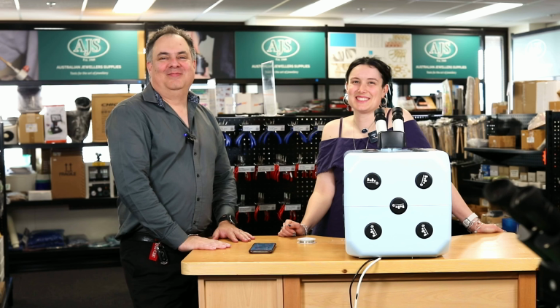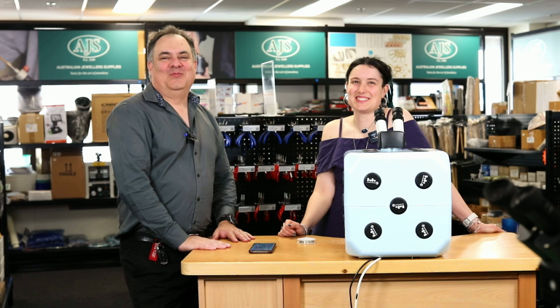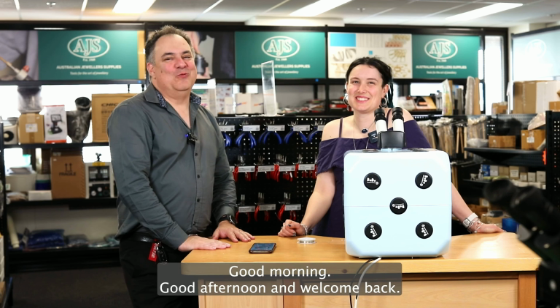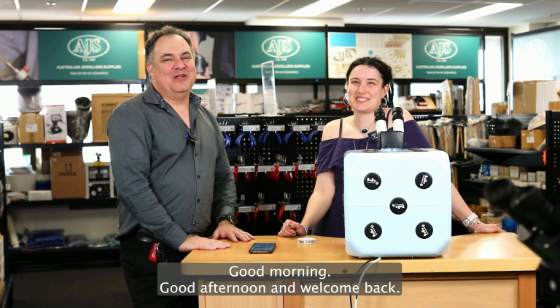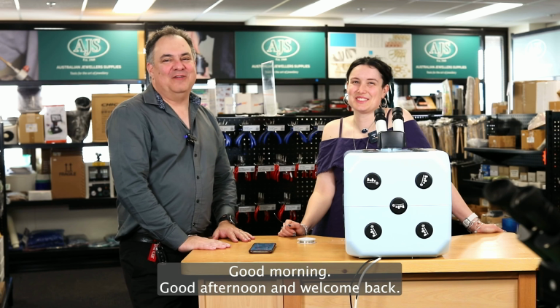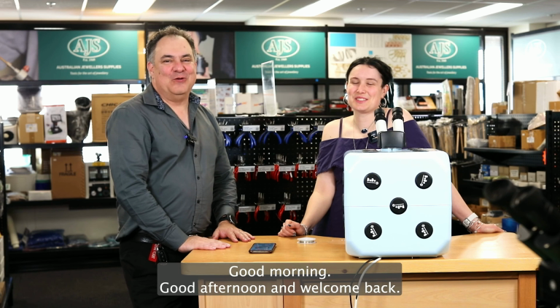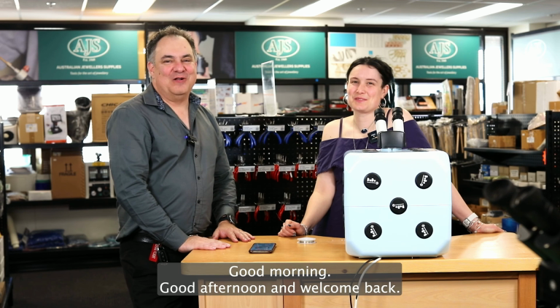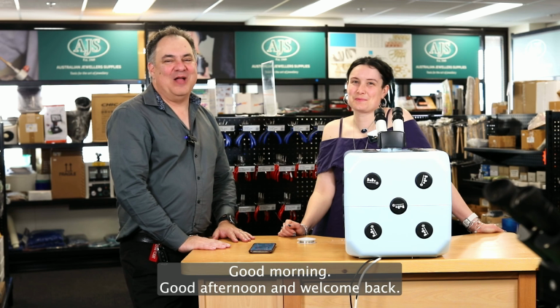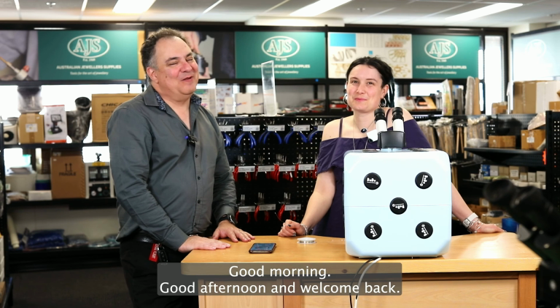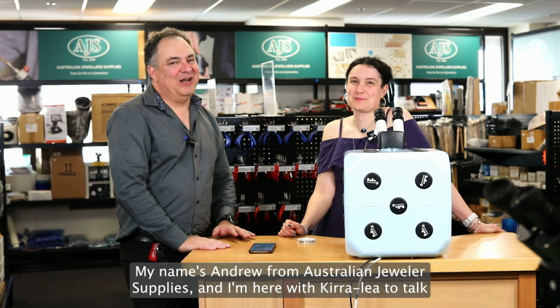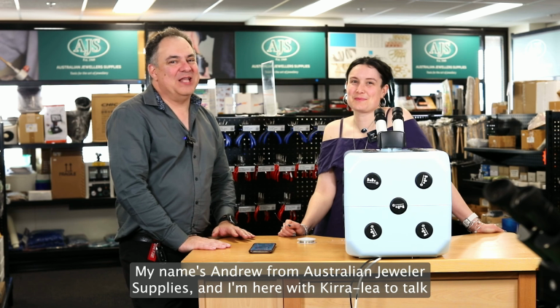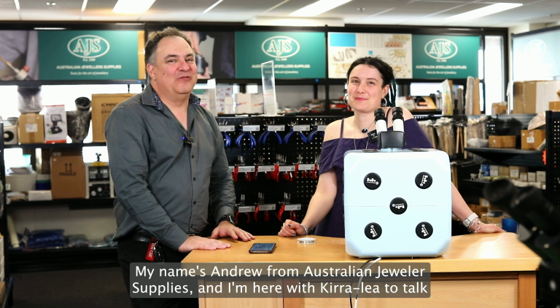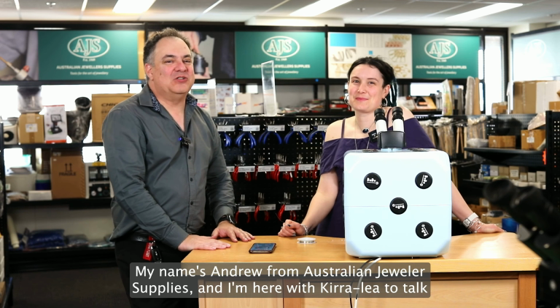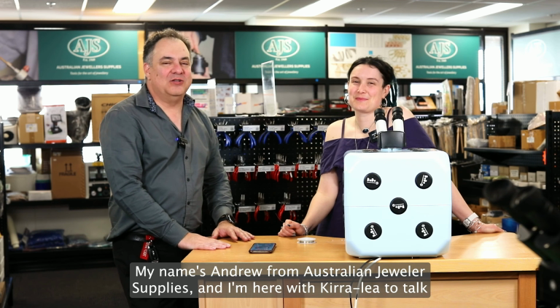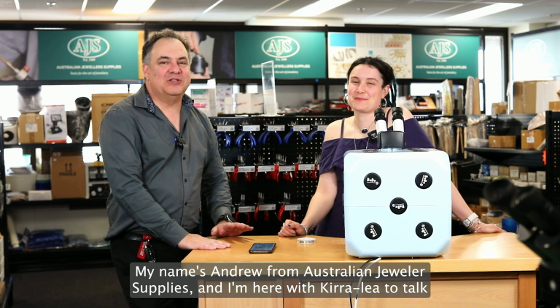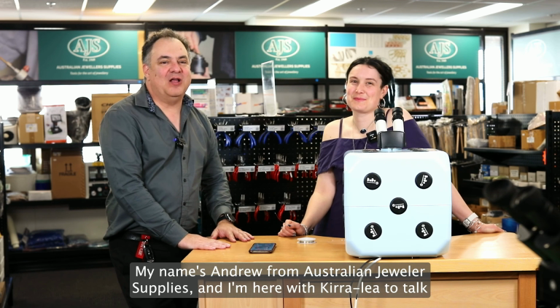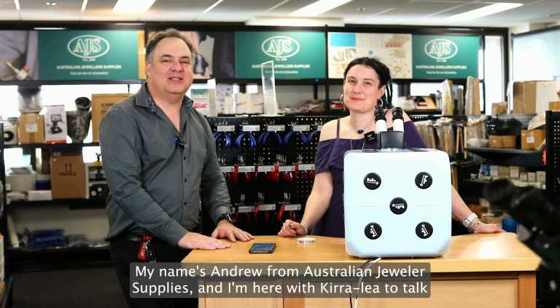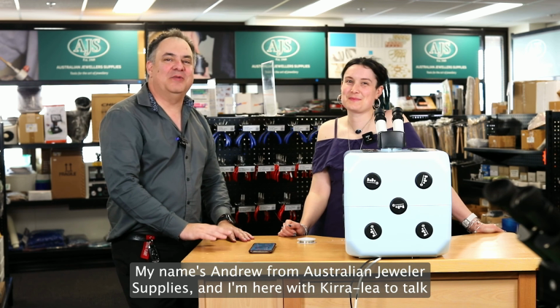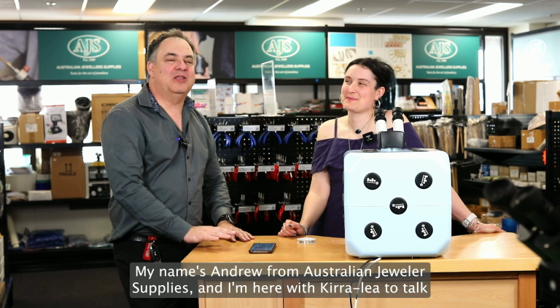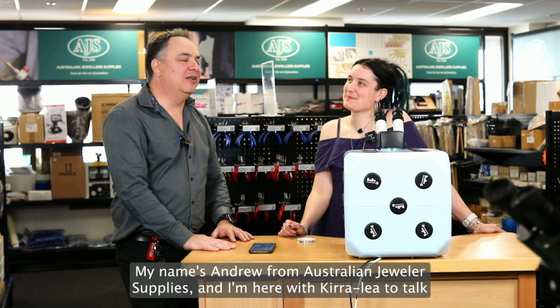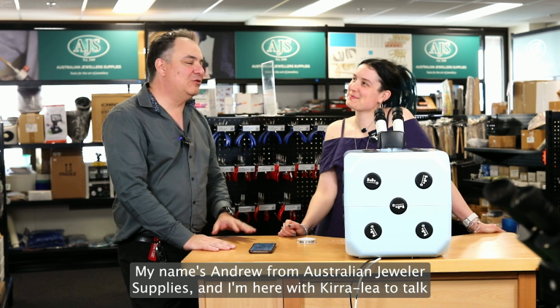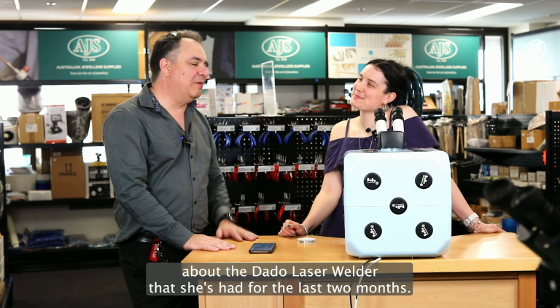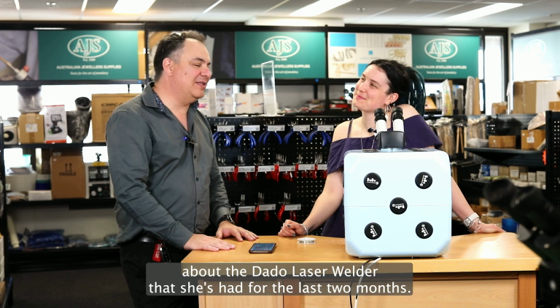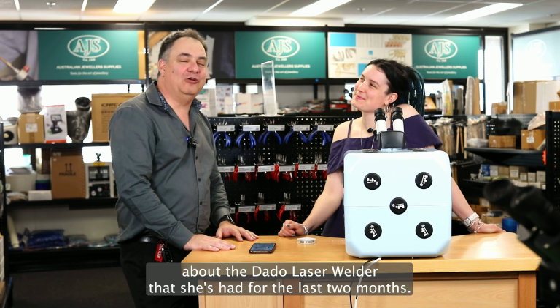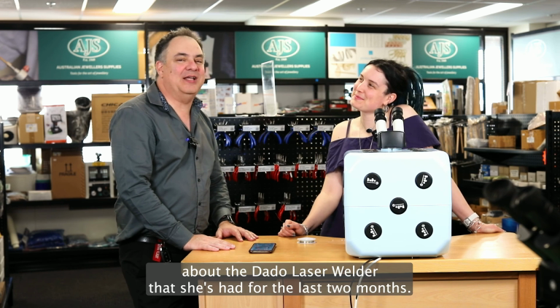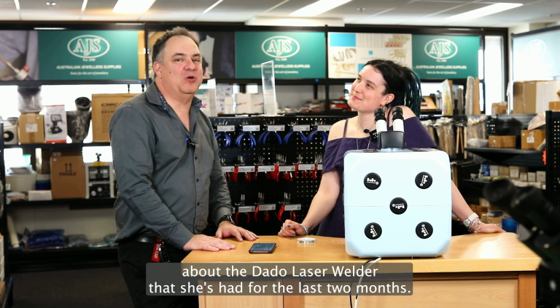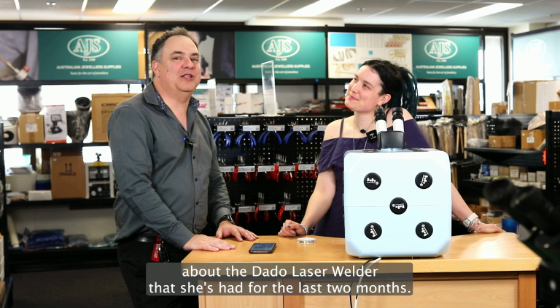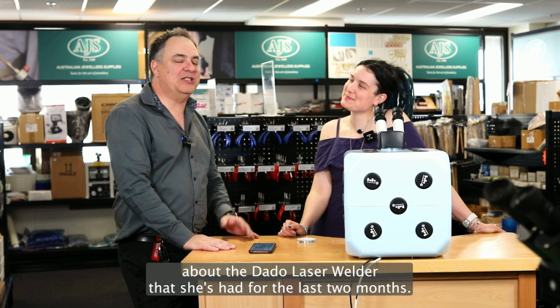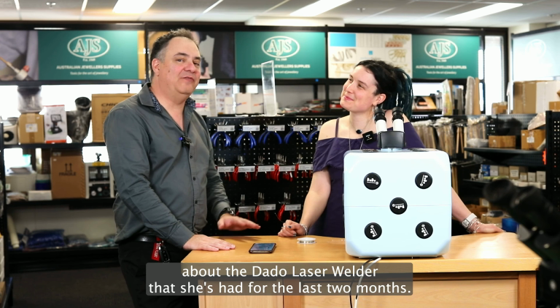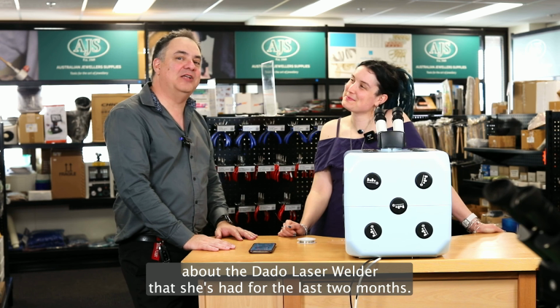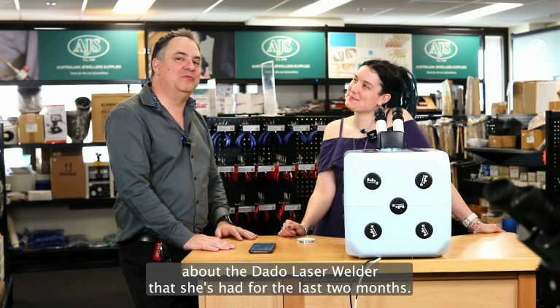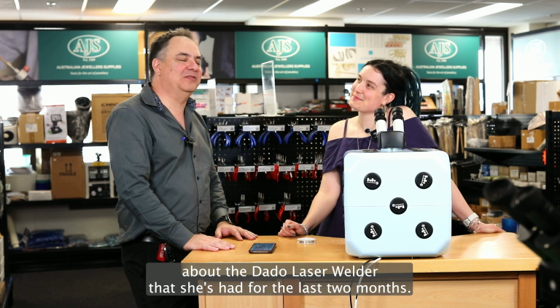Good morning, good afternoon and welcome back. My name is Andrew from Australian Jewellers Supplies and I'm here with Kira Lee to talk about the Dado laser welder that she's had for the last two months.